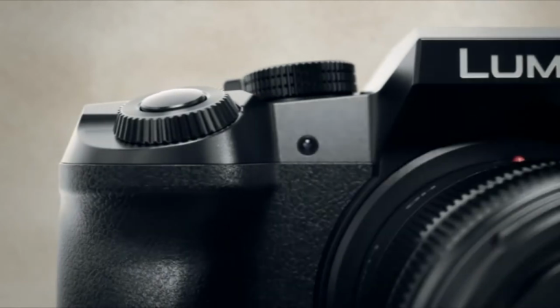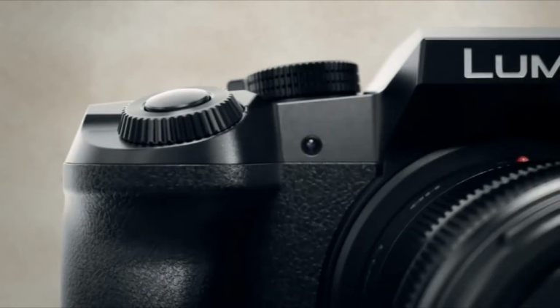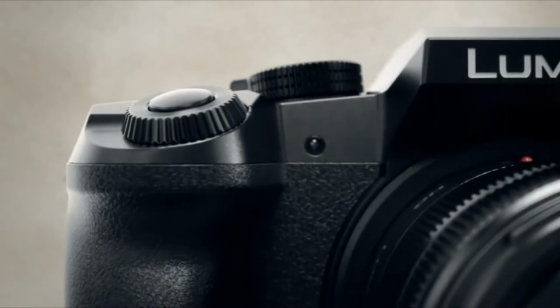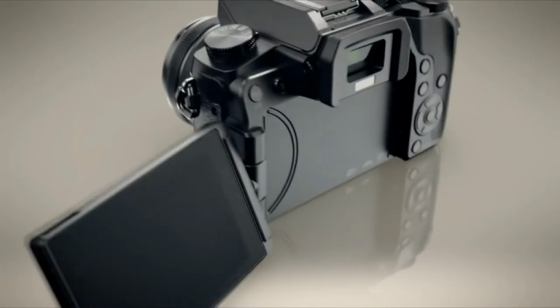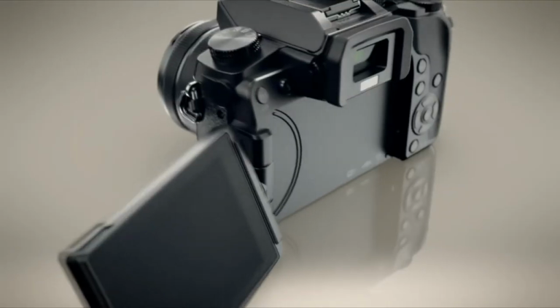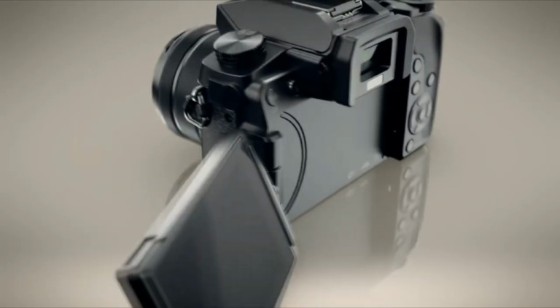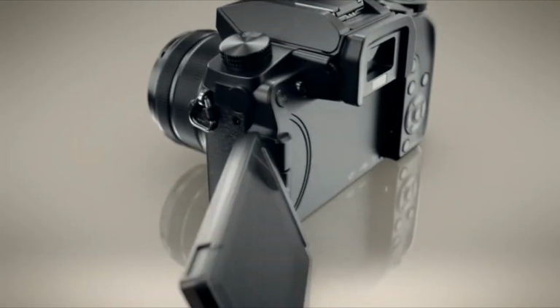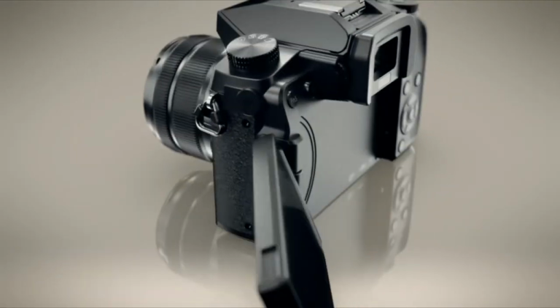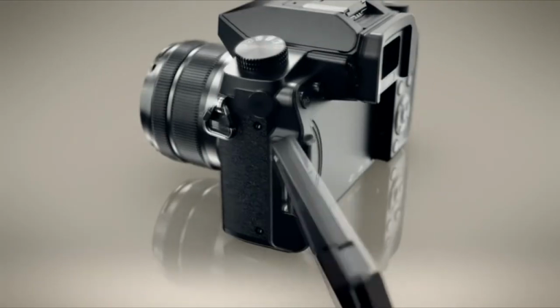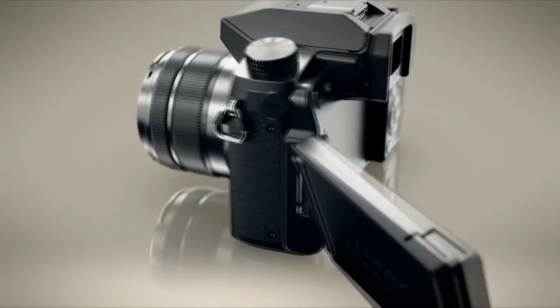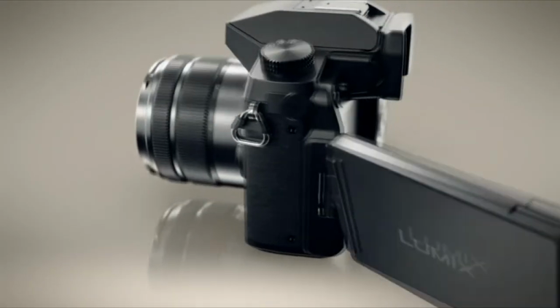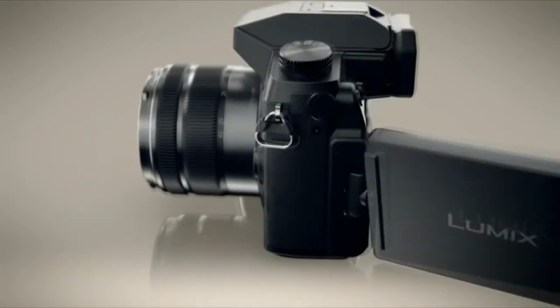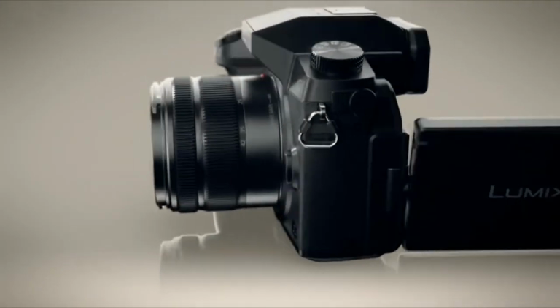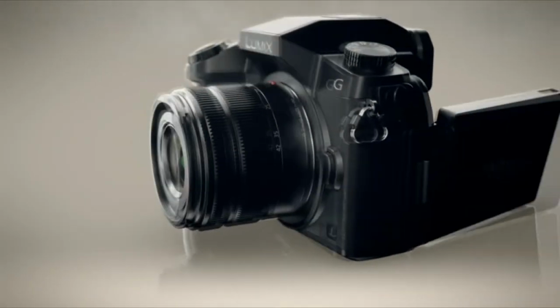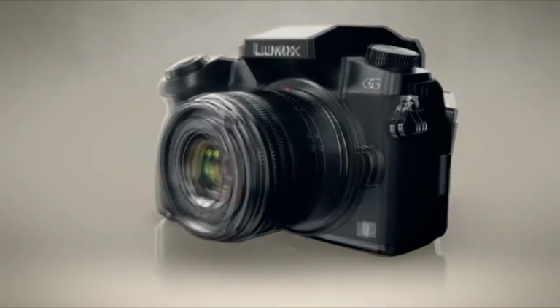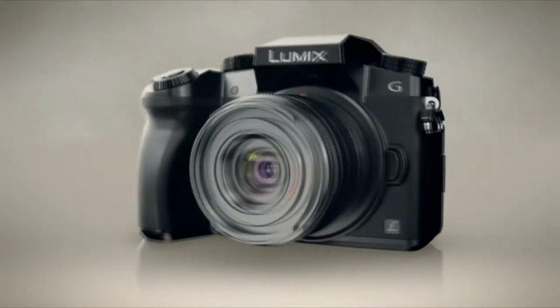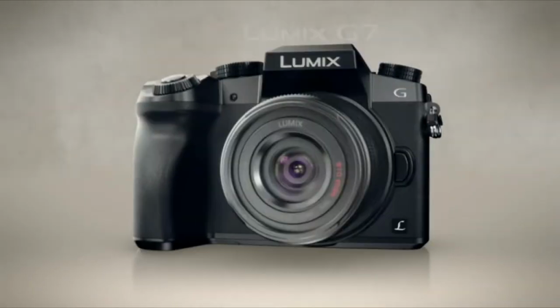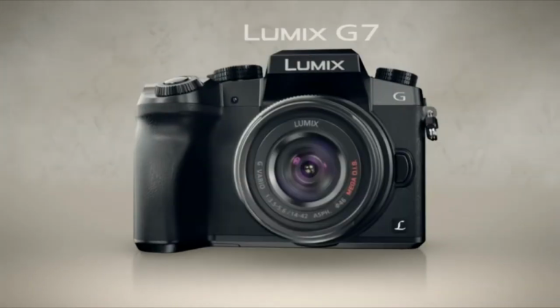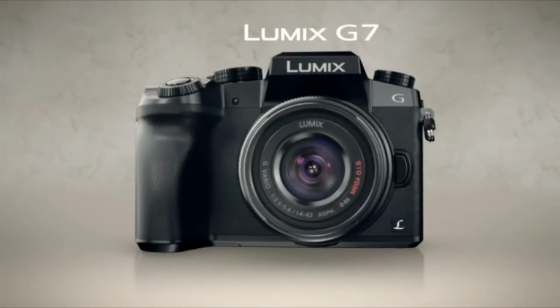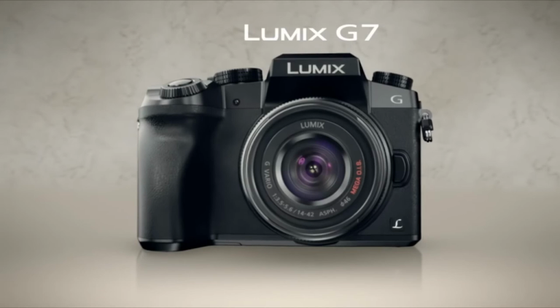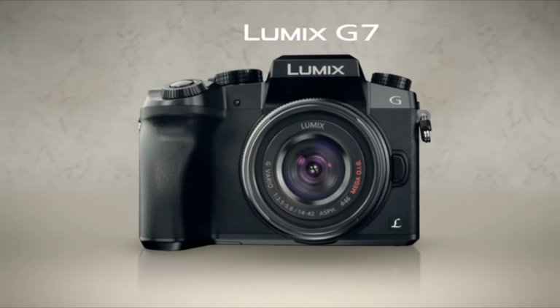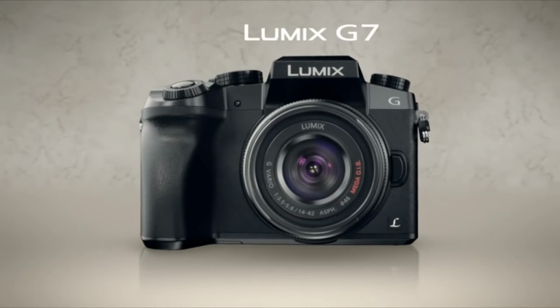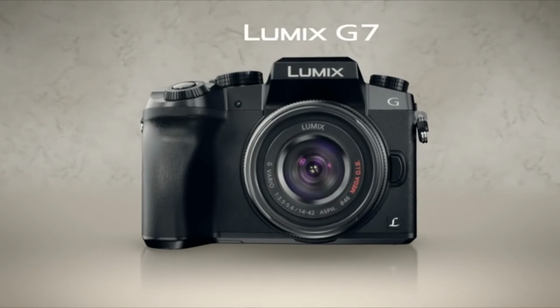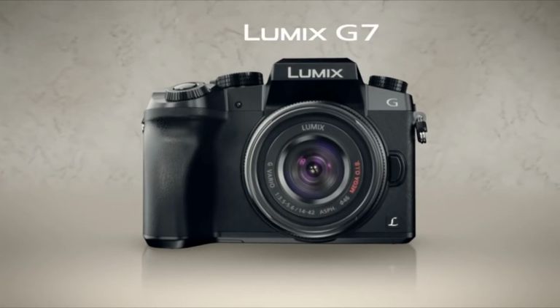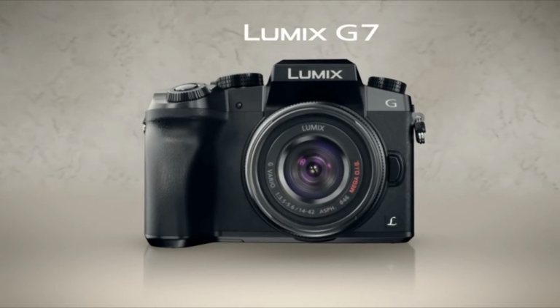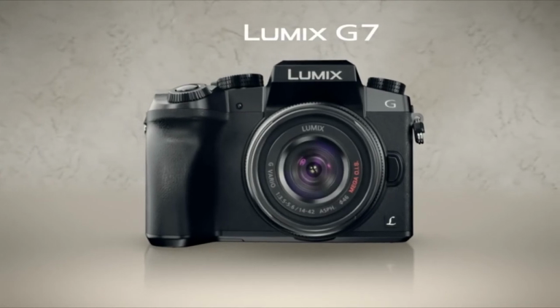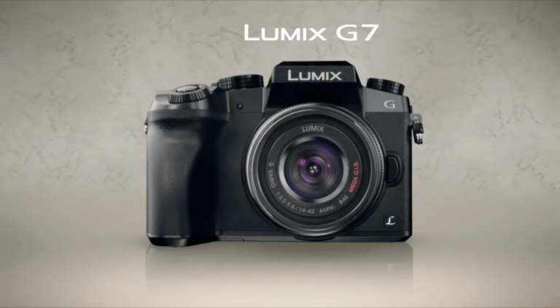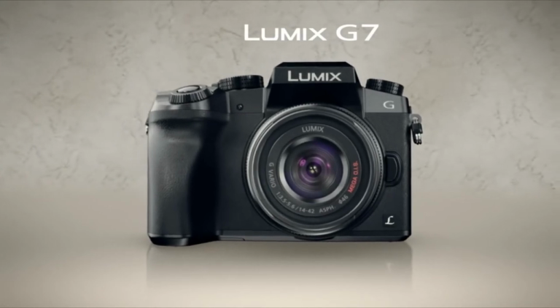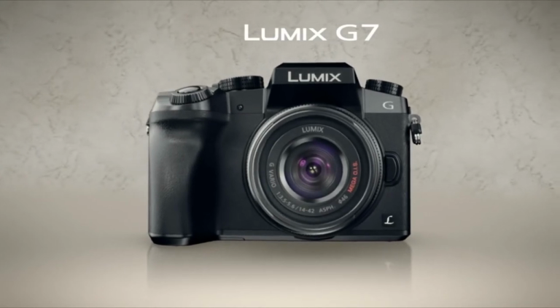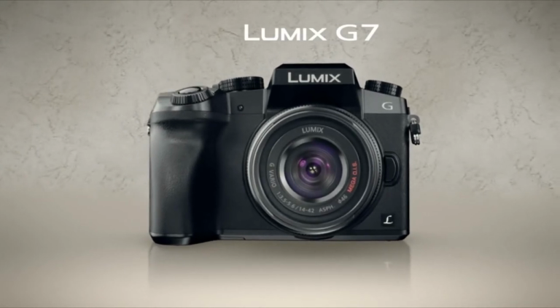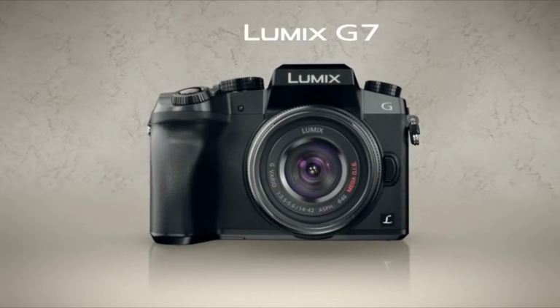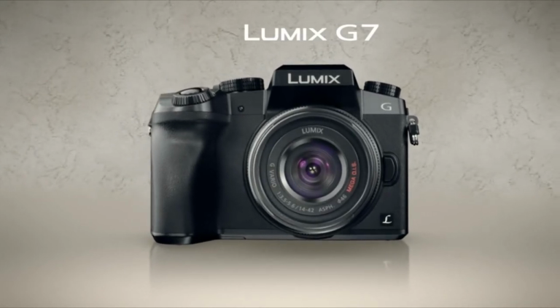Never miss a perfect moment. The new Lumix G7 — the one introducing 4K to everyone.